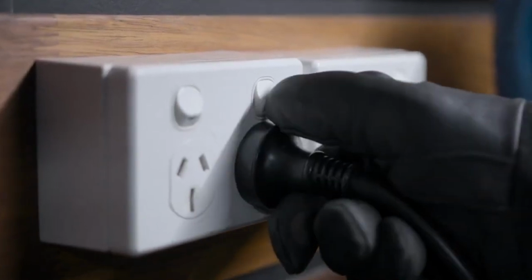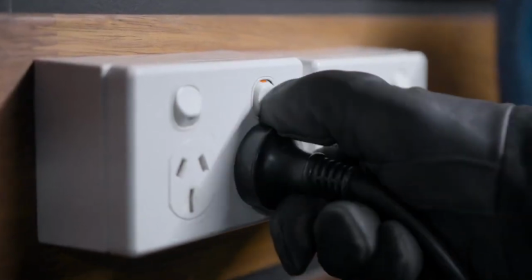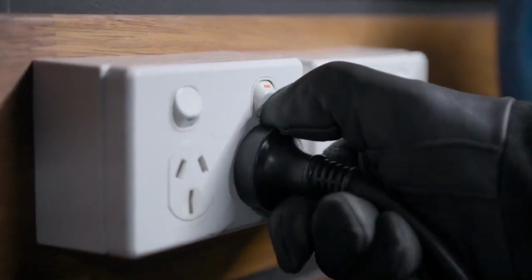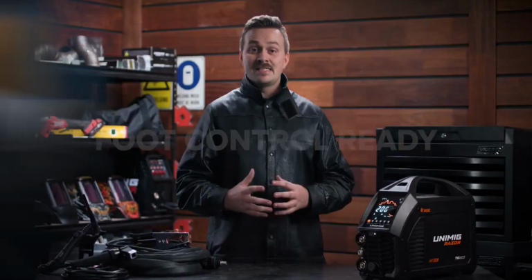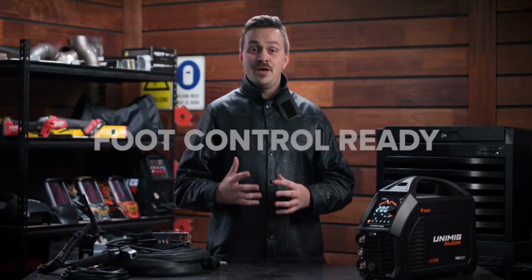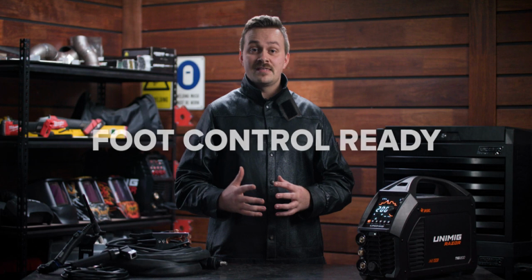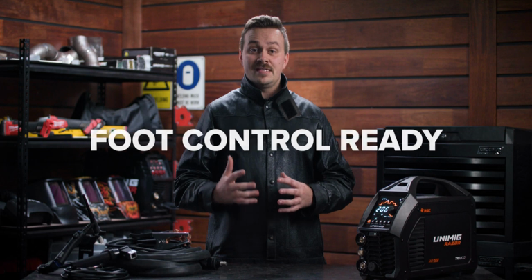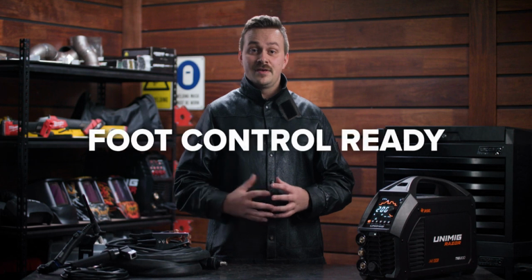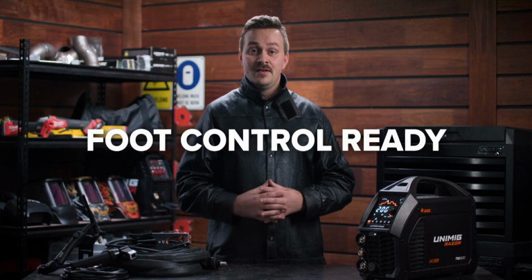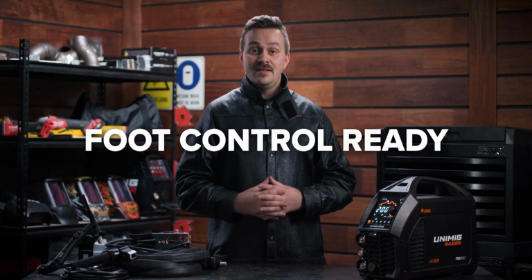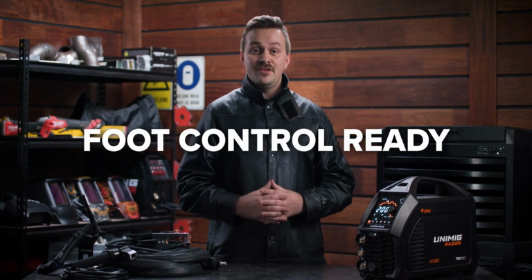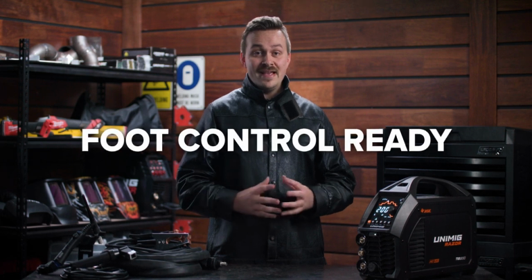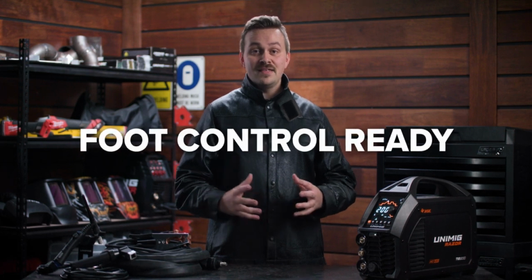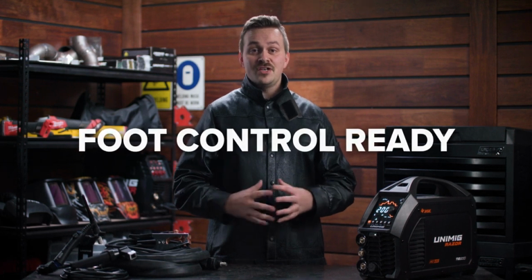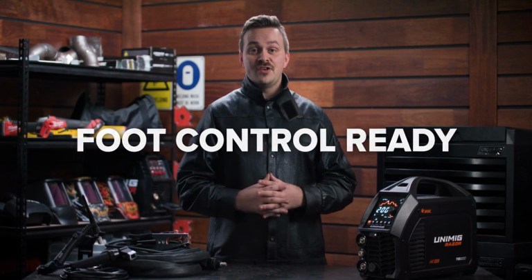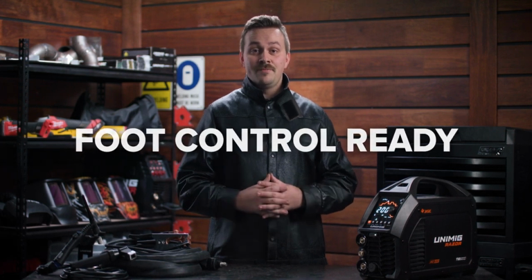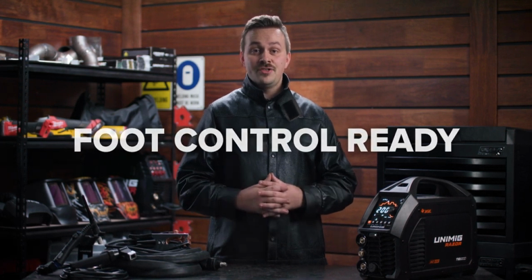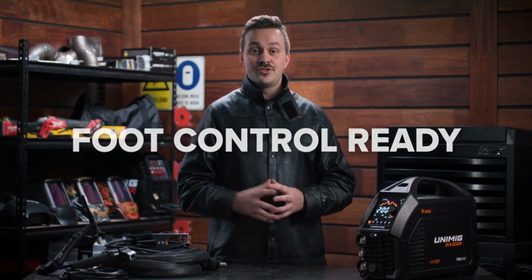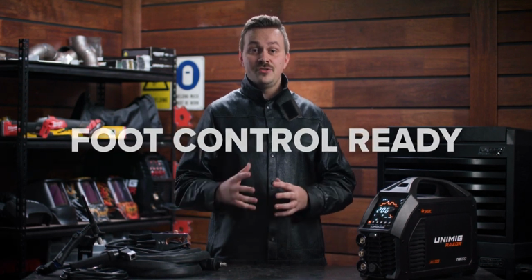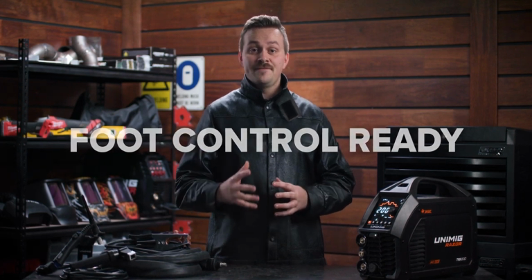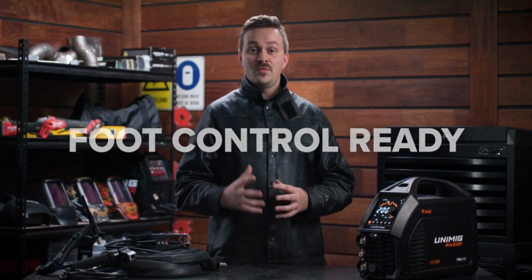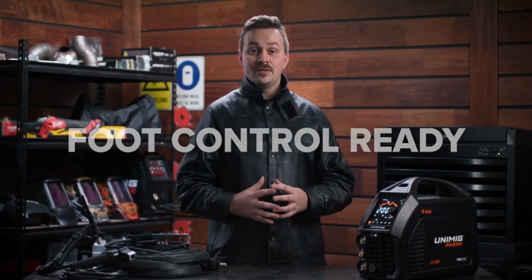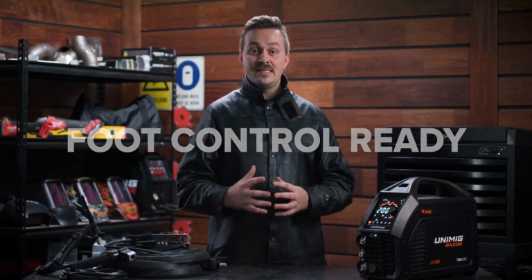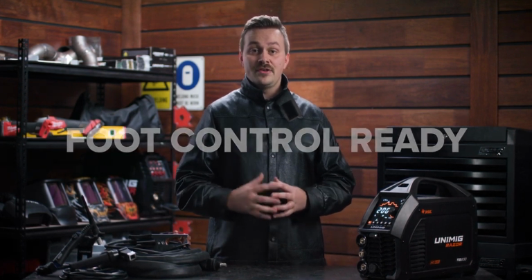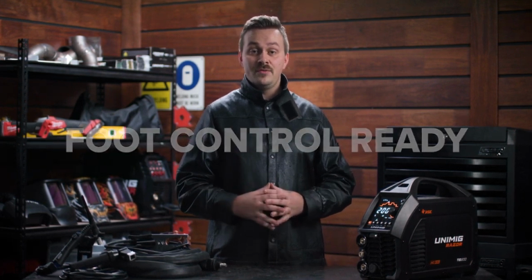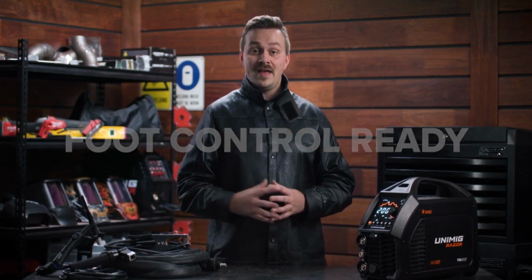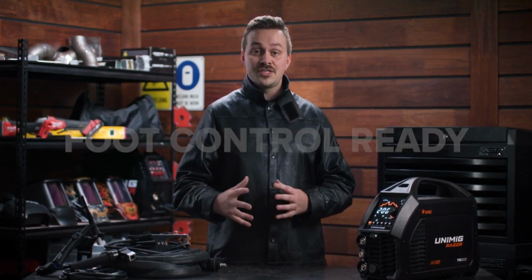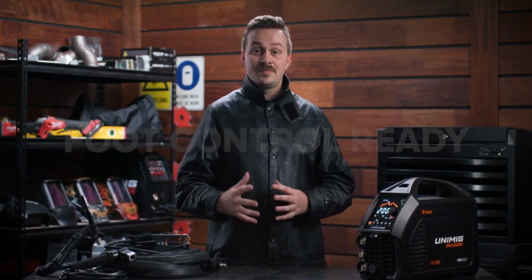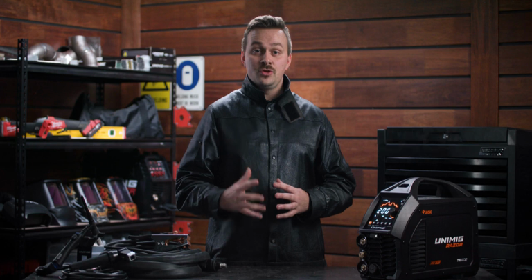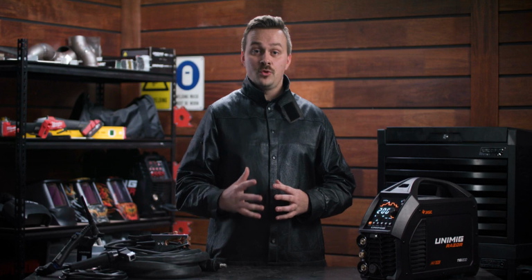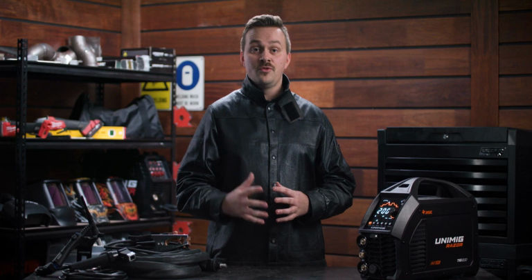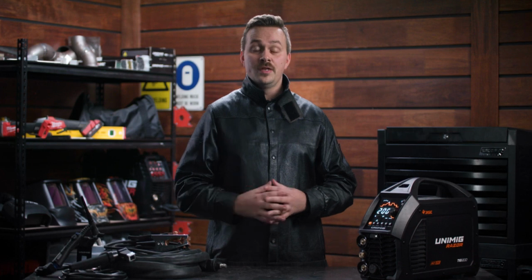The foot pedal is the perfect accessory, letting you easily adjust your amperage to suit every weld as you go without disrupting your torch movement.